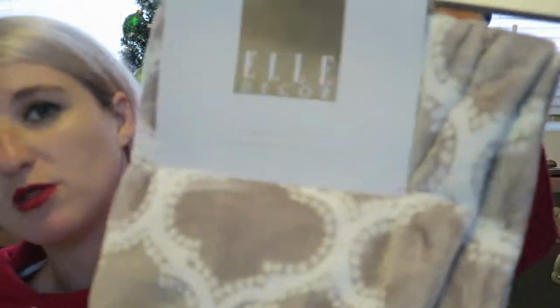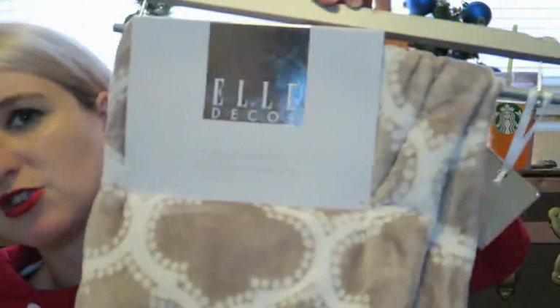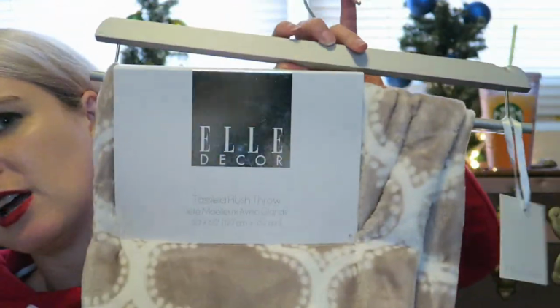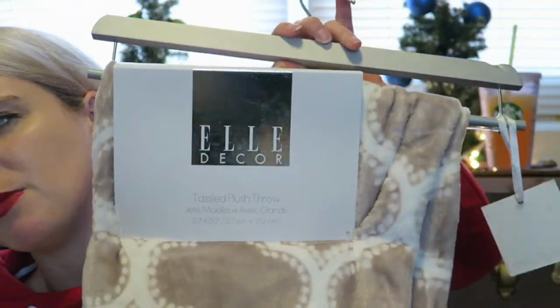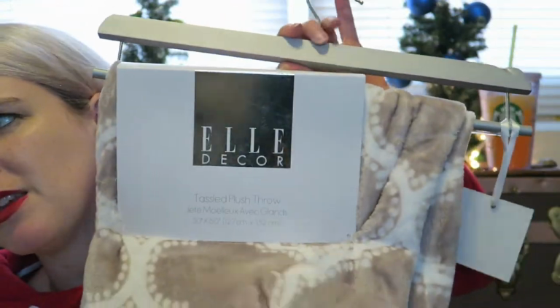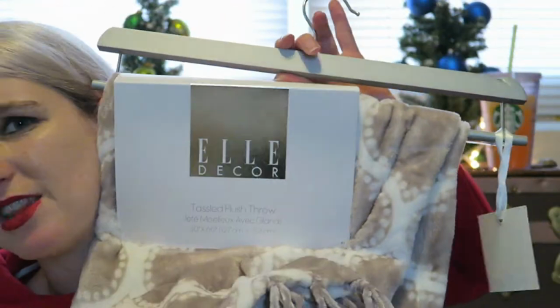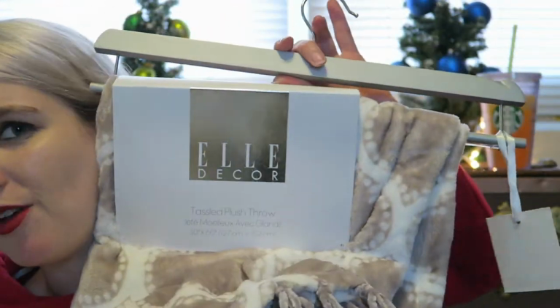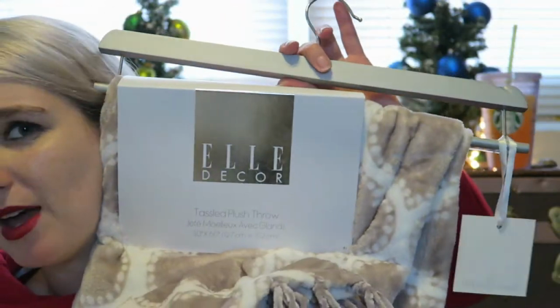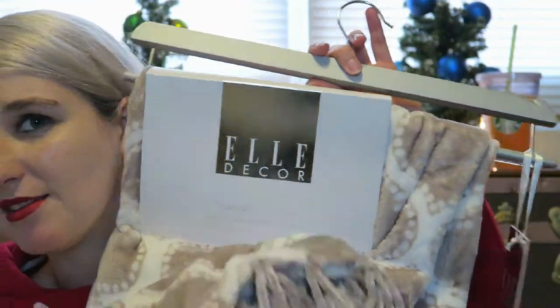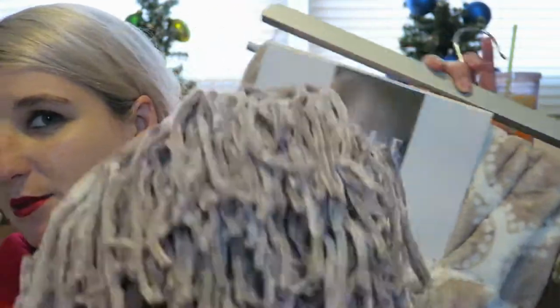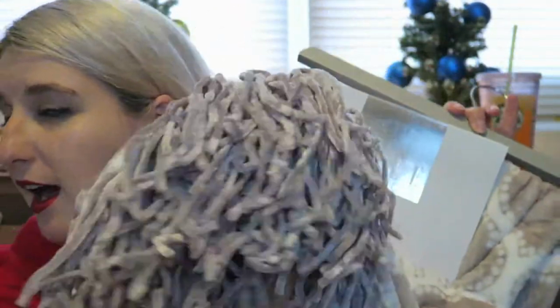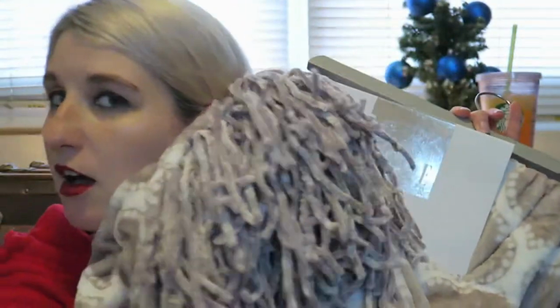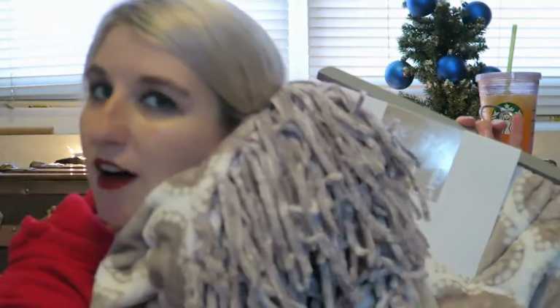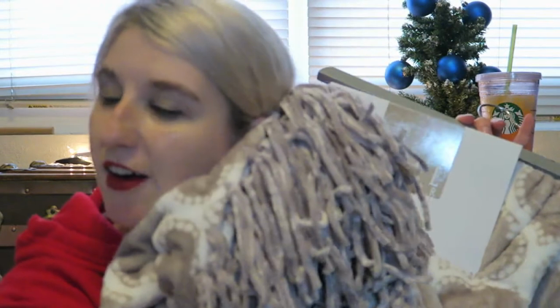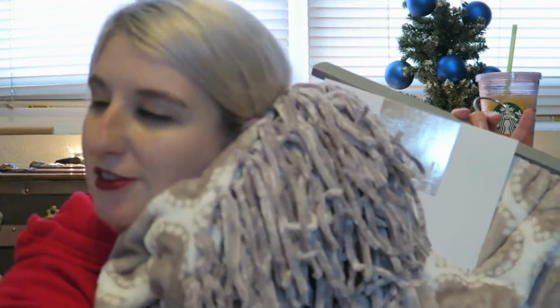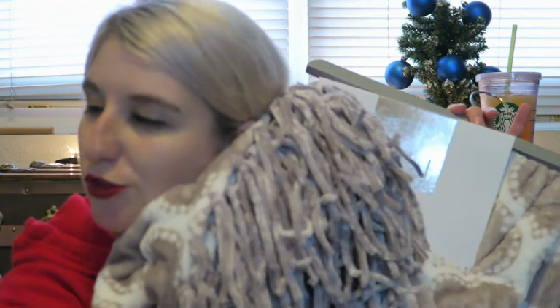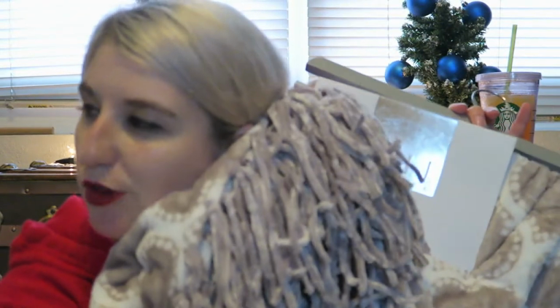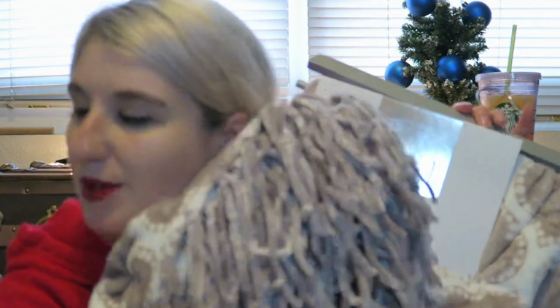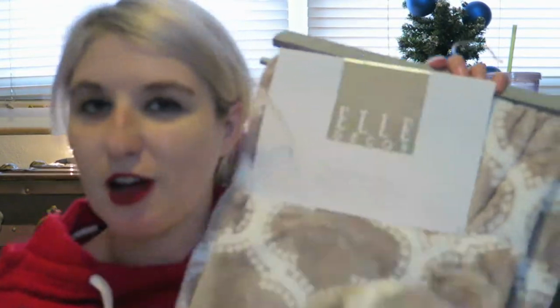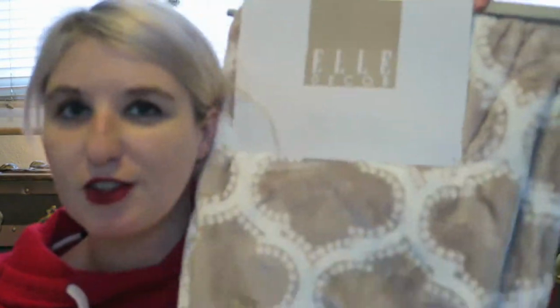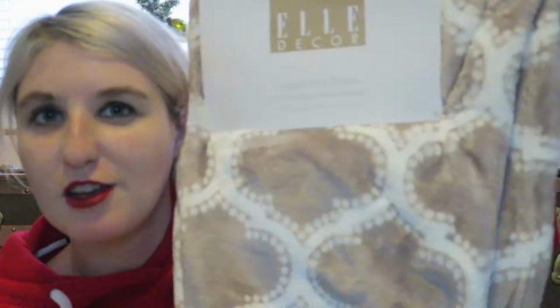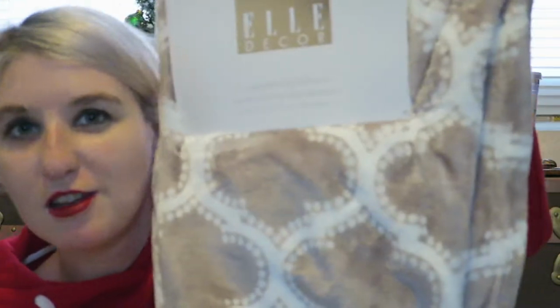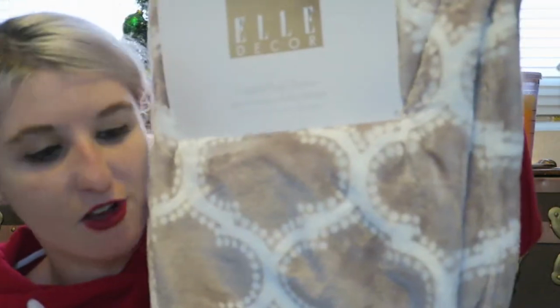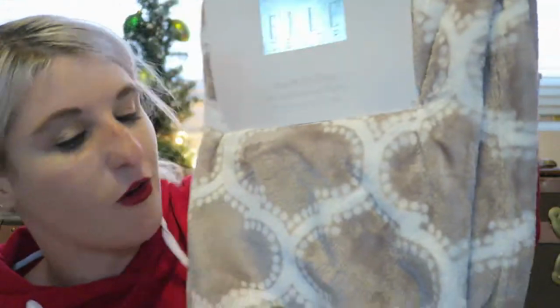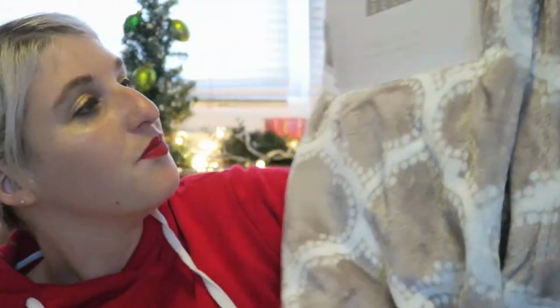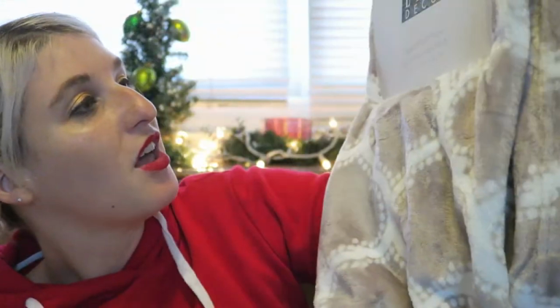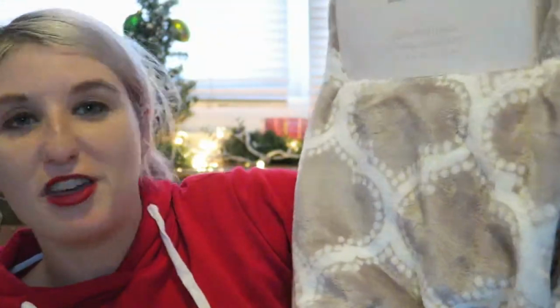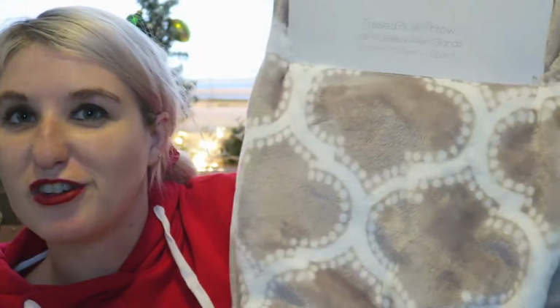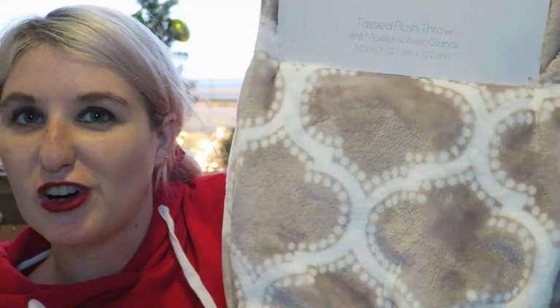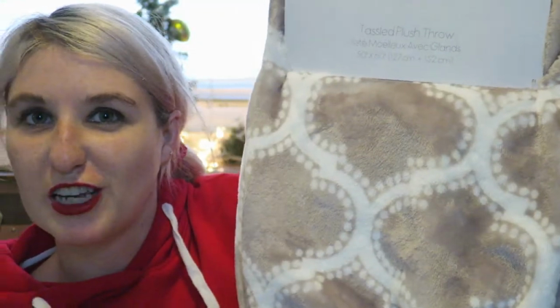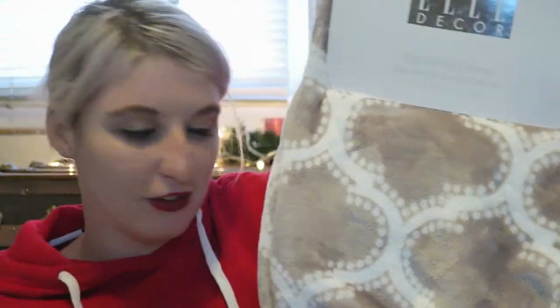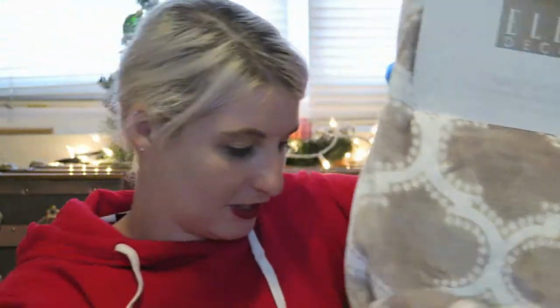It is the Elle Decor tasseled plush throw. This was actually, I believe, in Elle magazine. It's incredibly soft. So there's her gift.